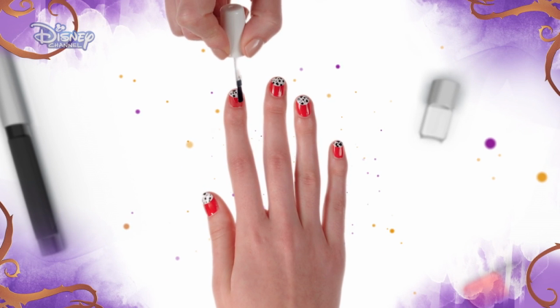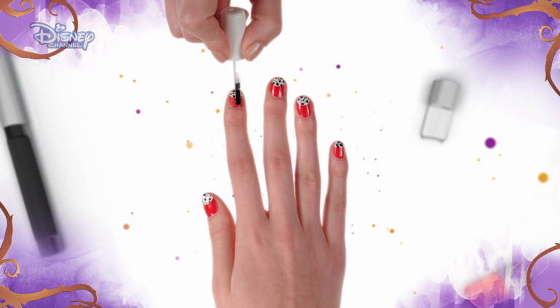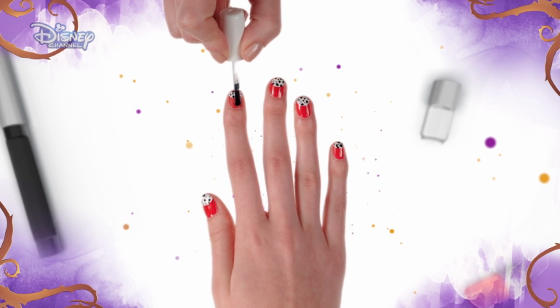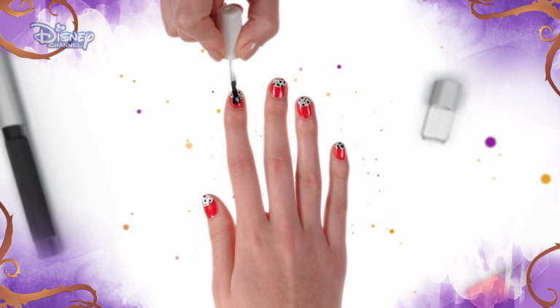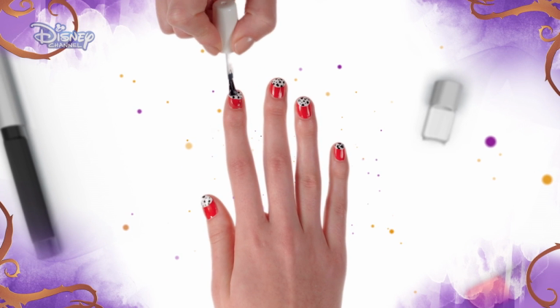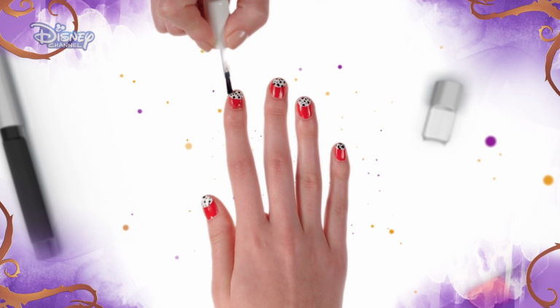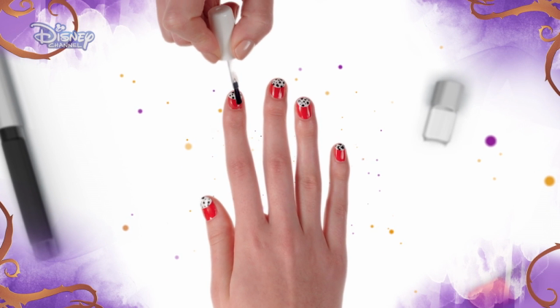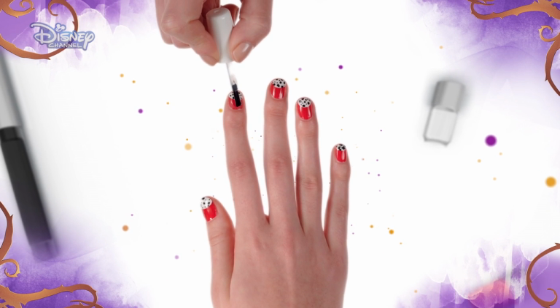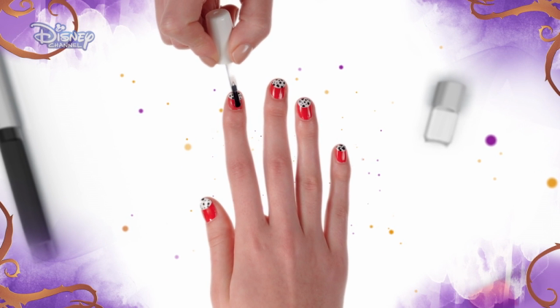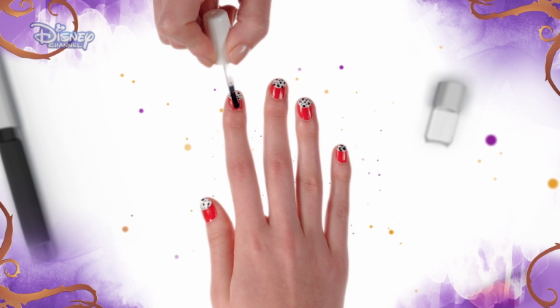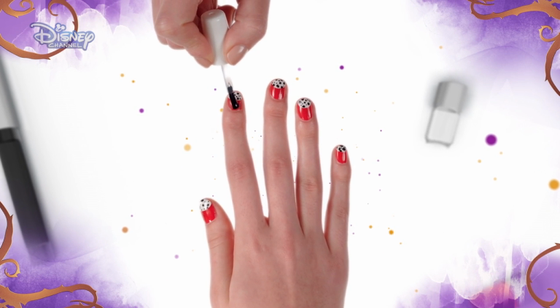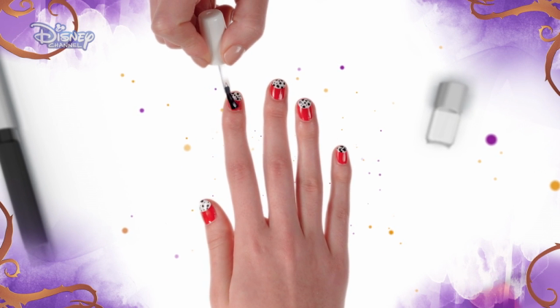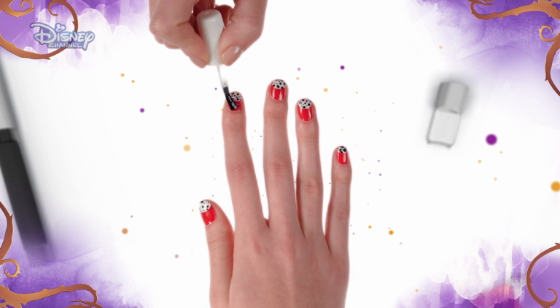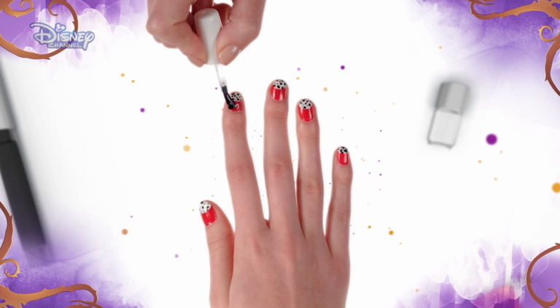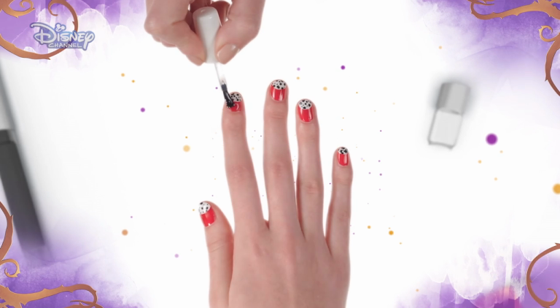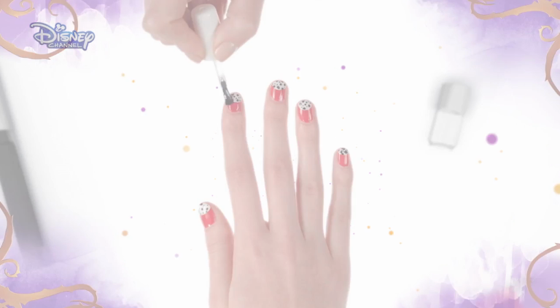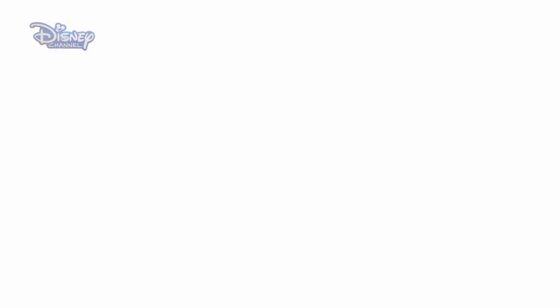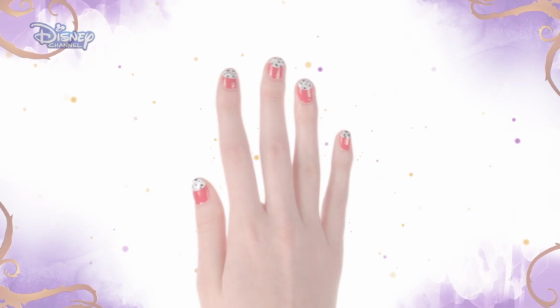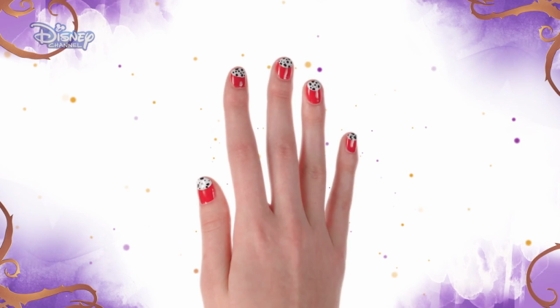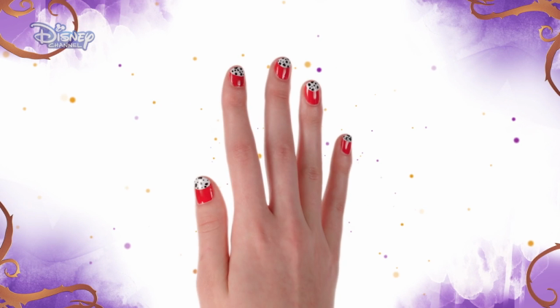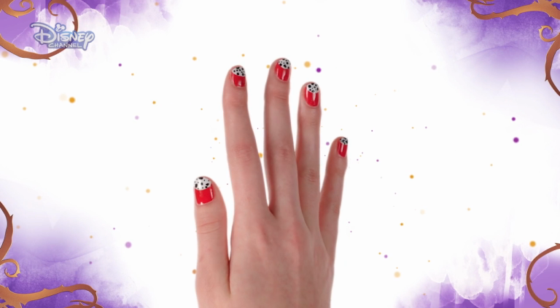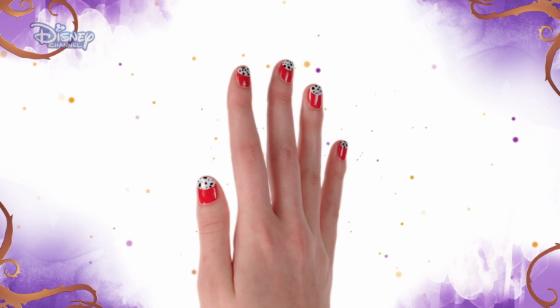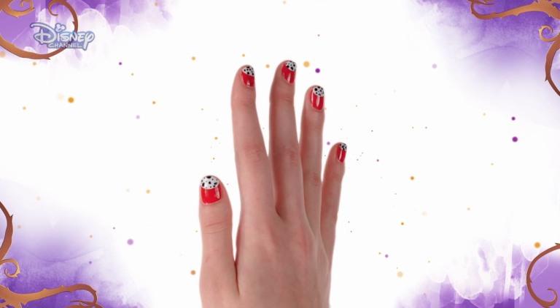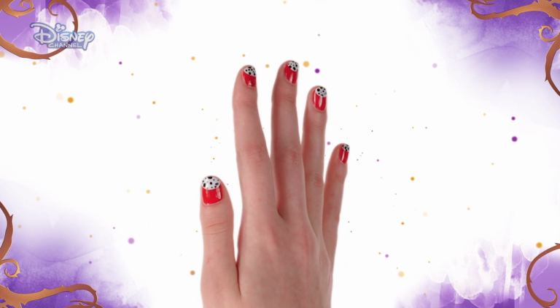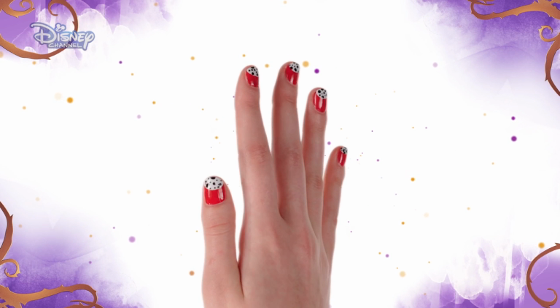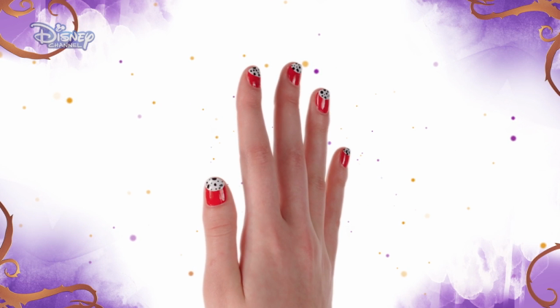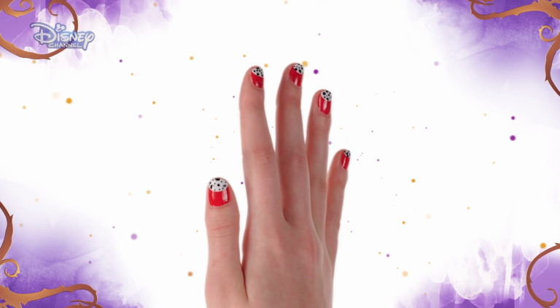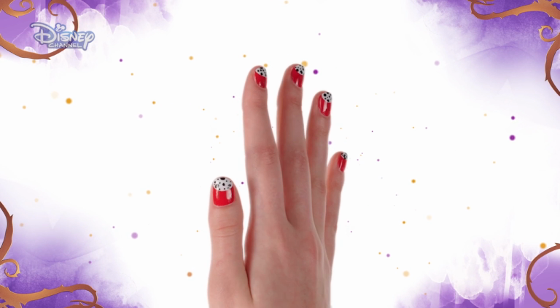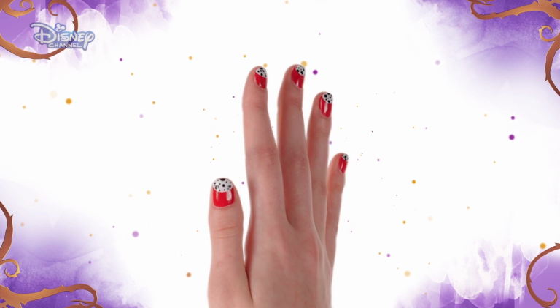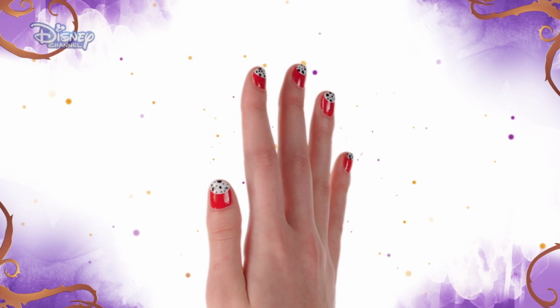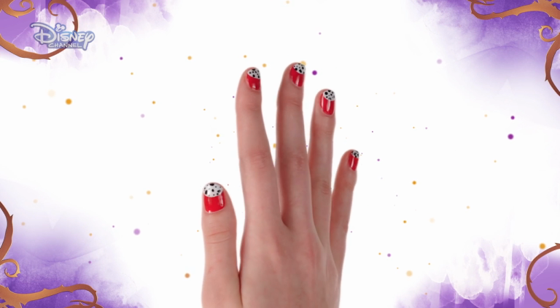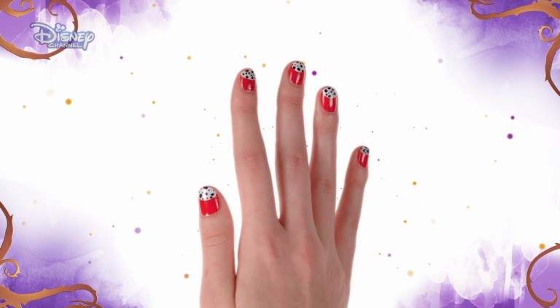Finally, finish with a clear top coat. And you're done! Now you have an awesome Cruella de Vil-inspired manicure.